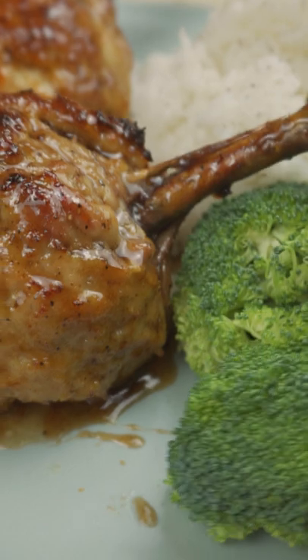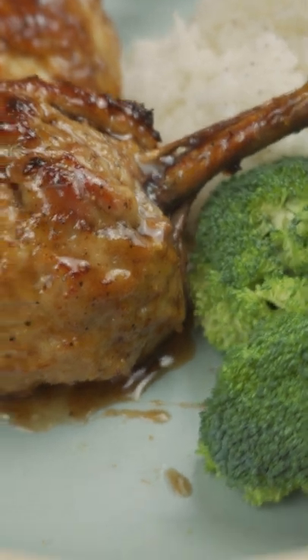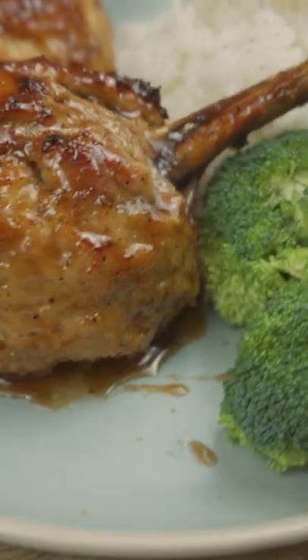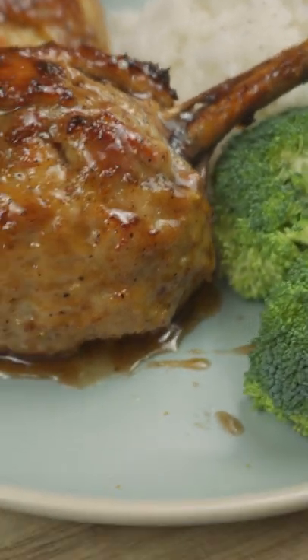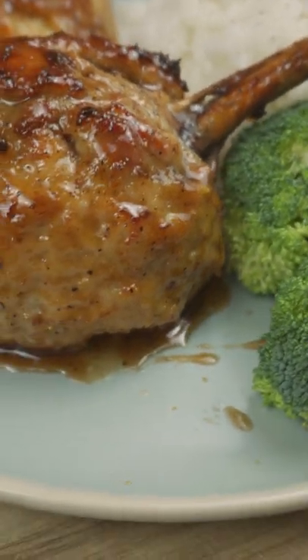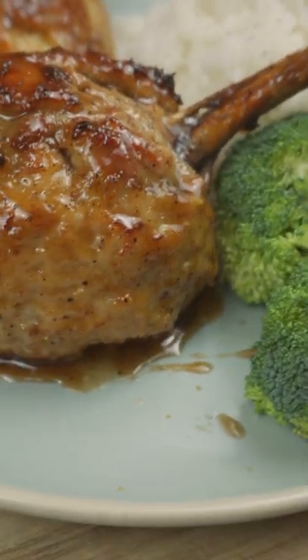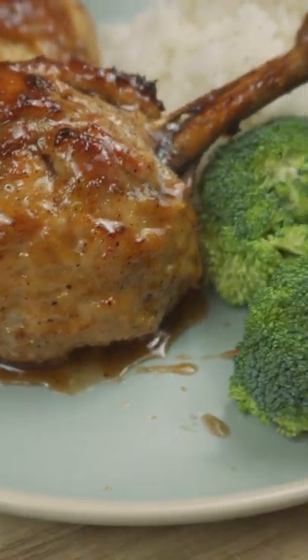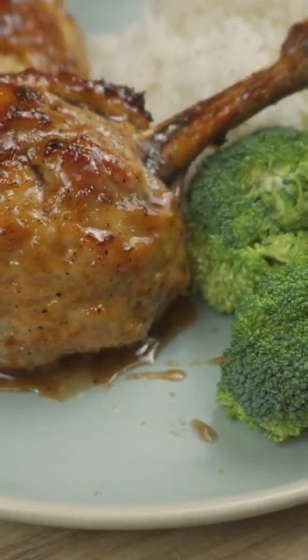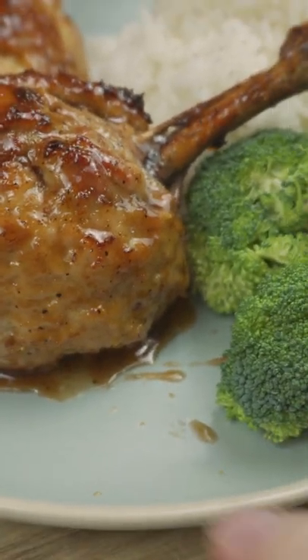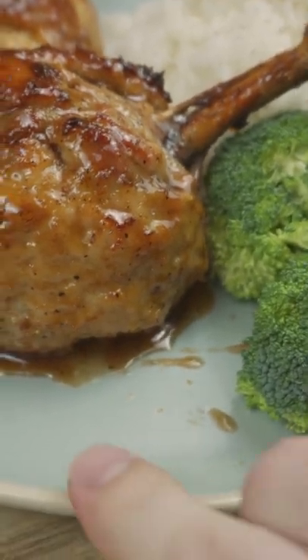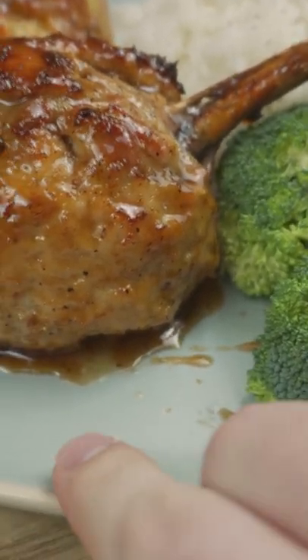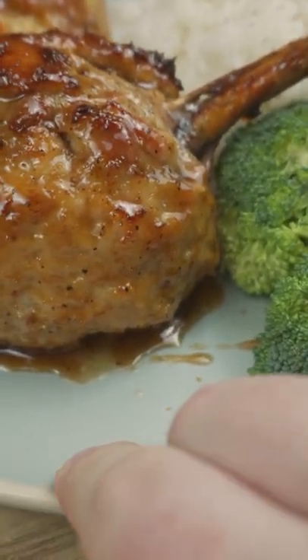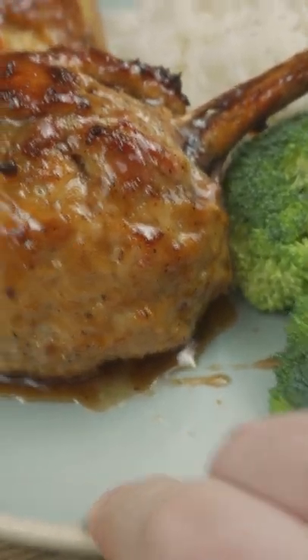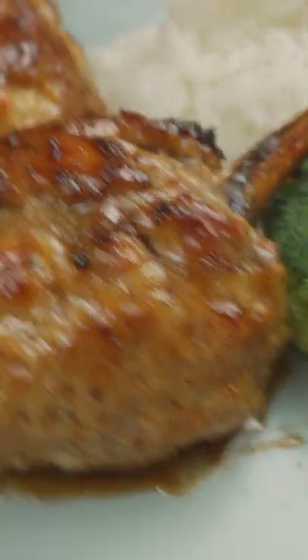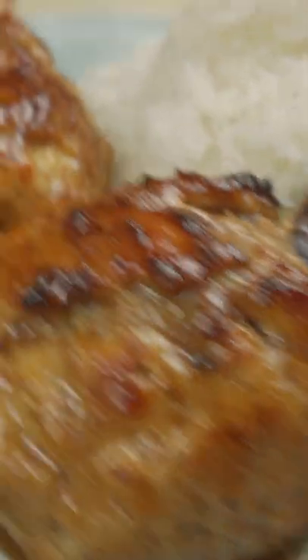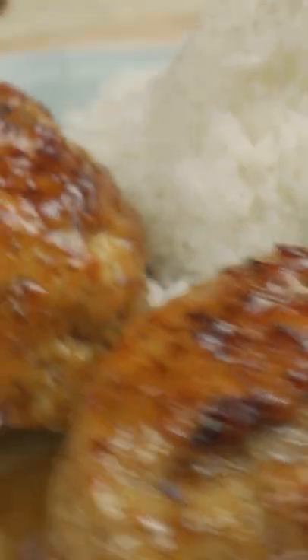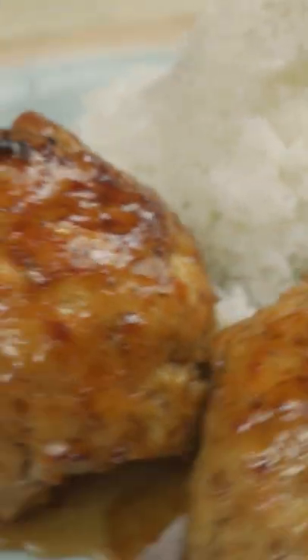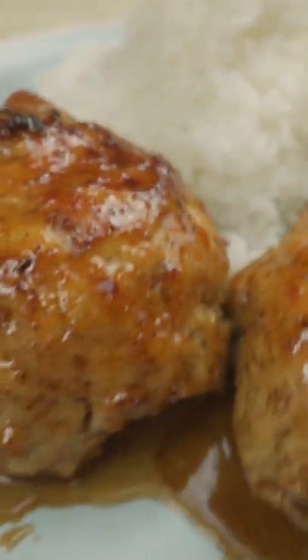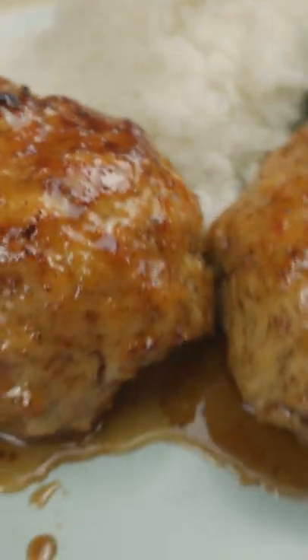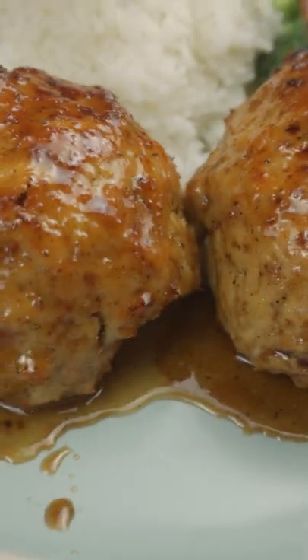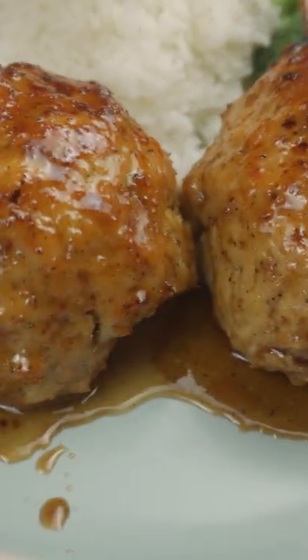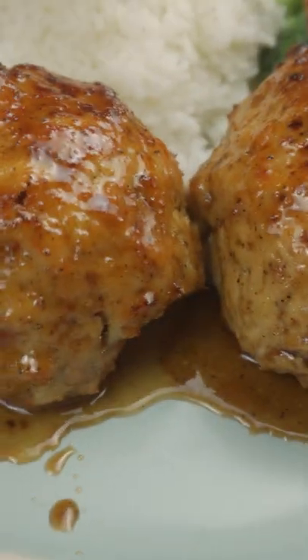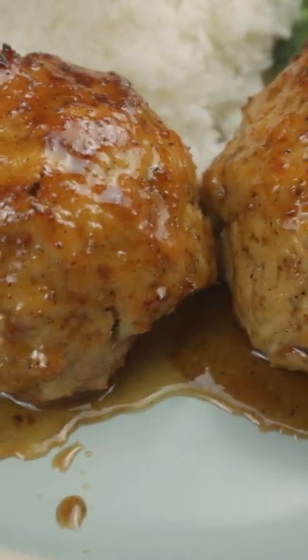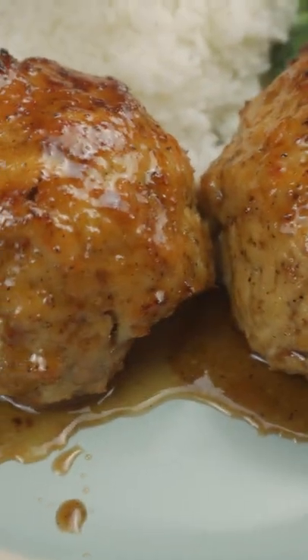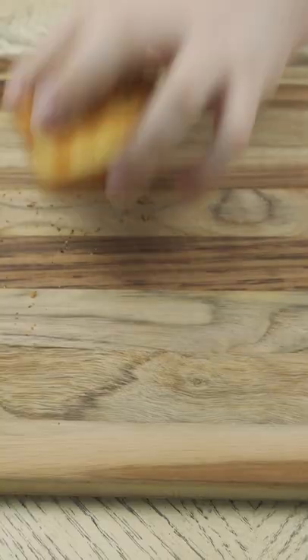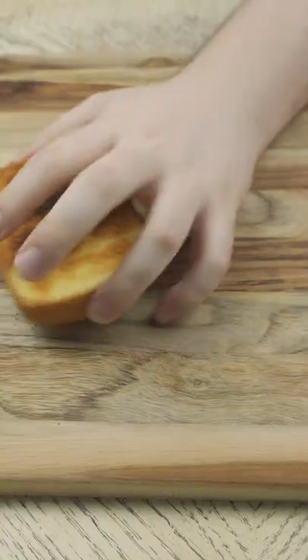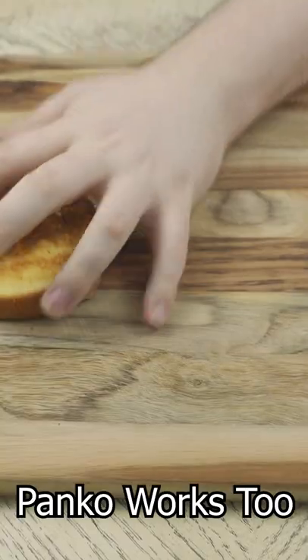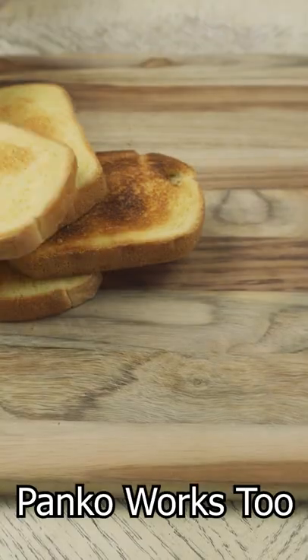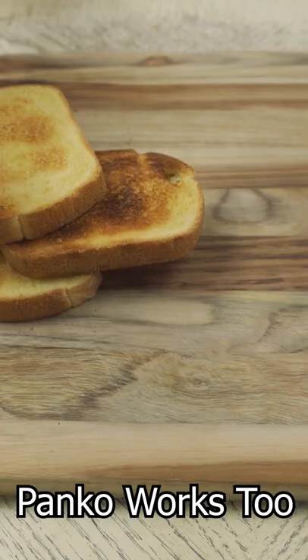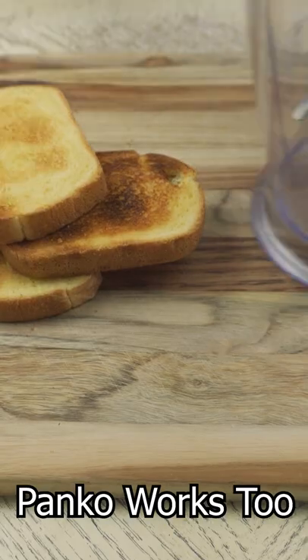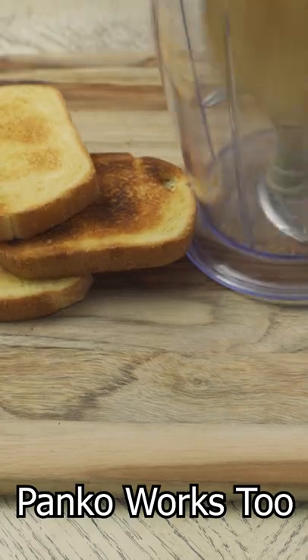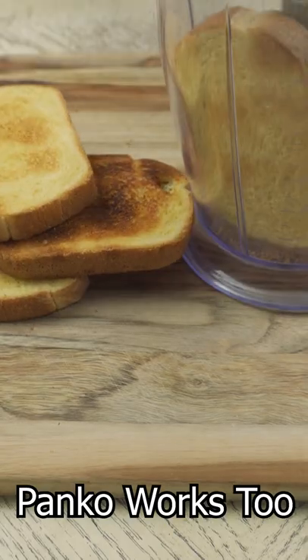Do you want to be able to make some nice plump chicken legs? Well here's how. First you need some breadcrumbs.